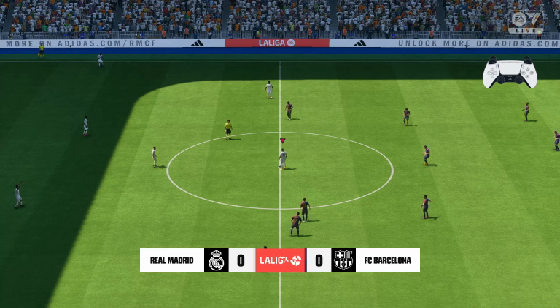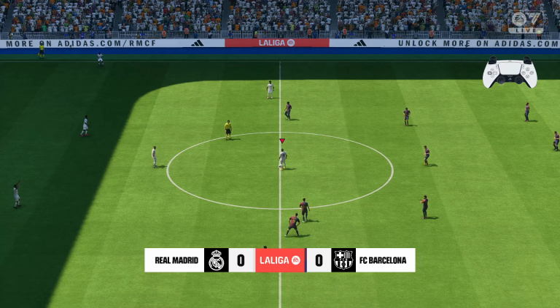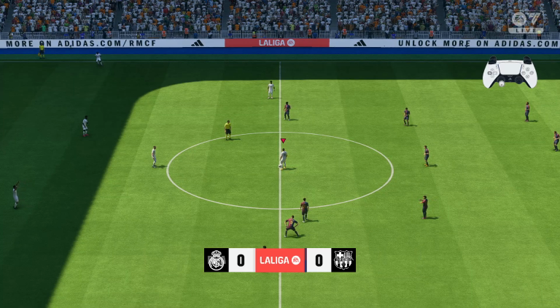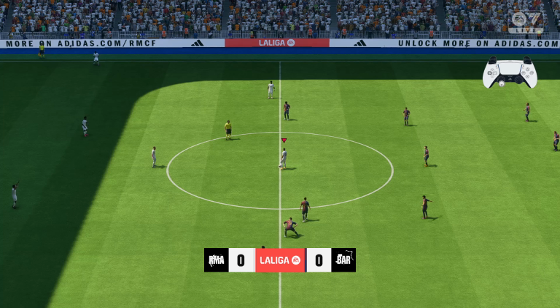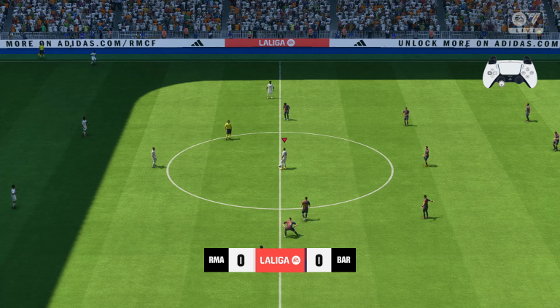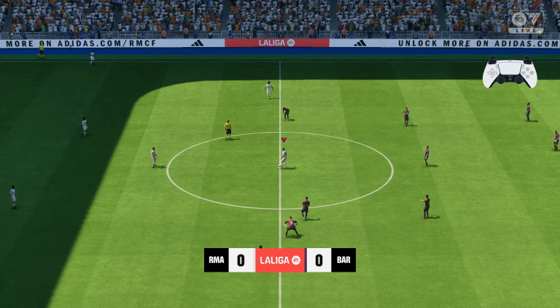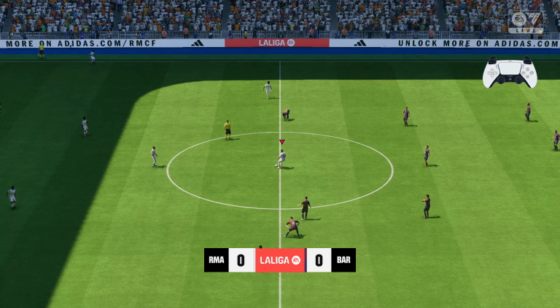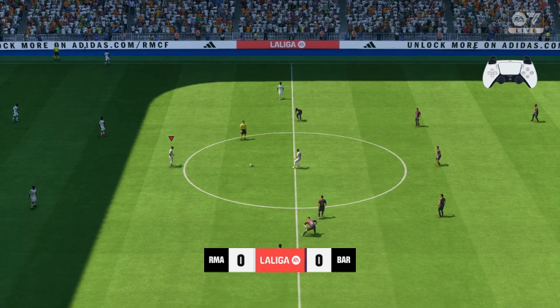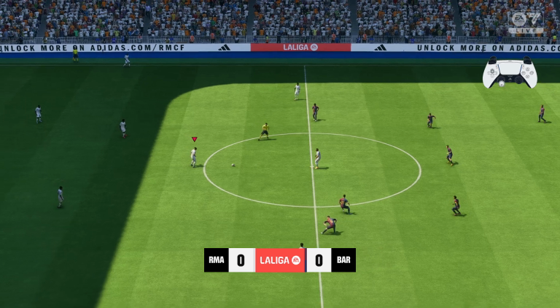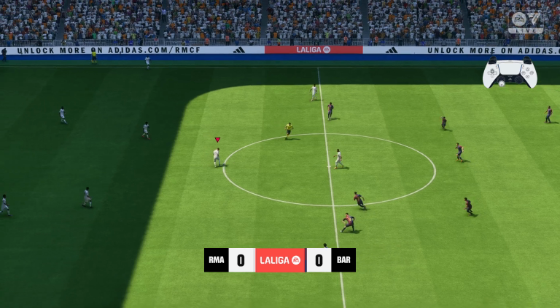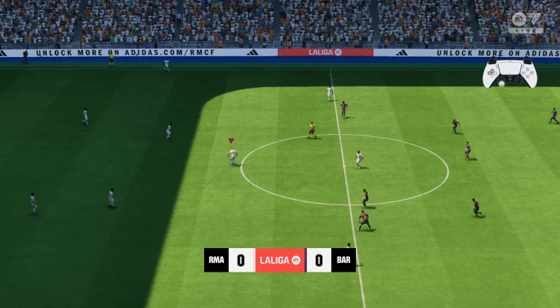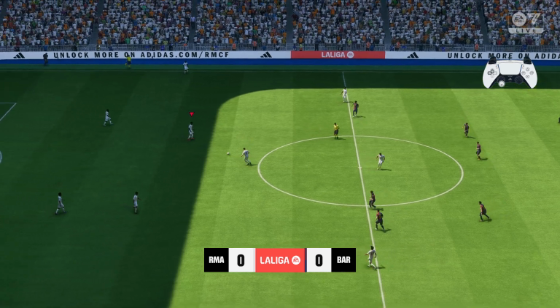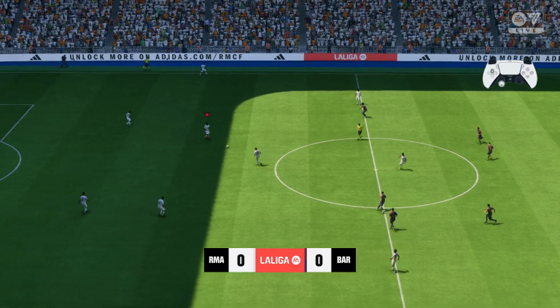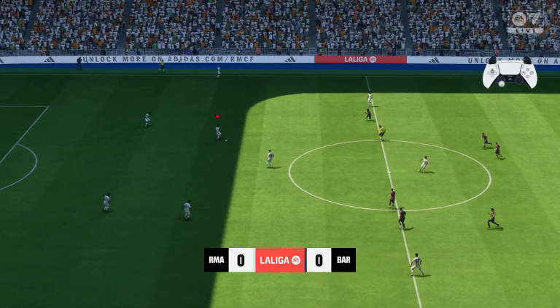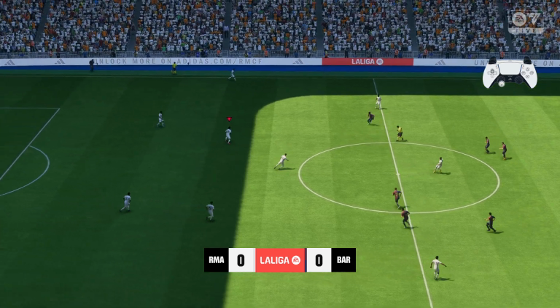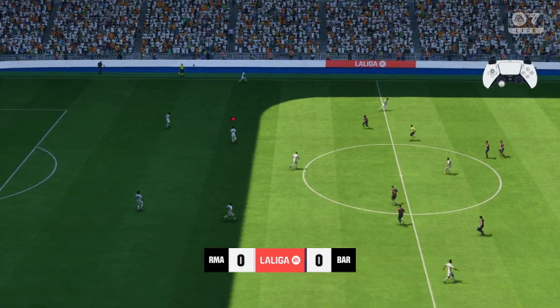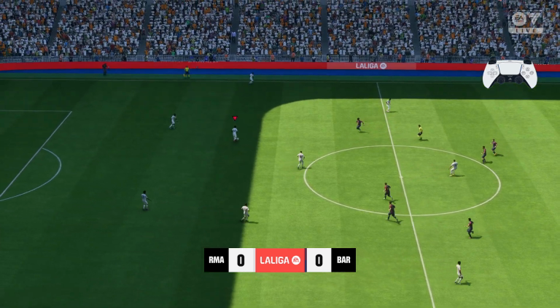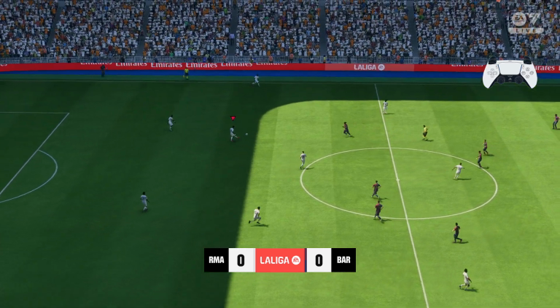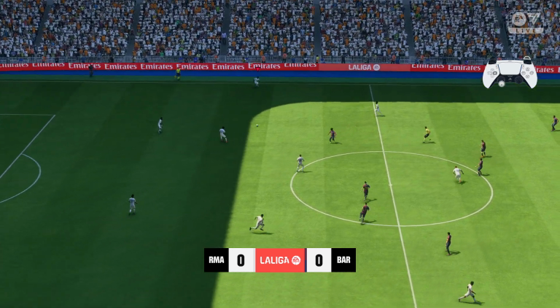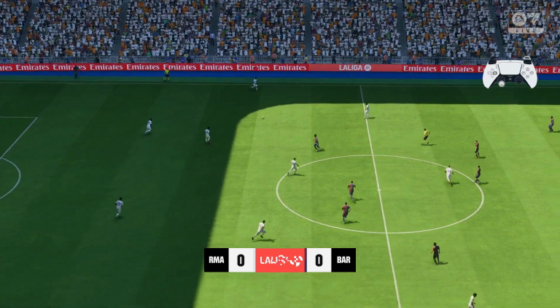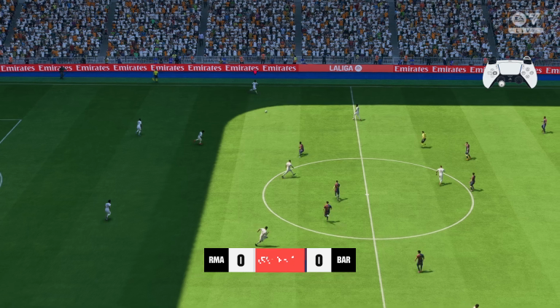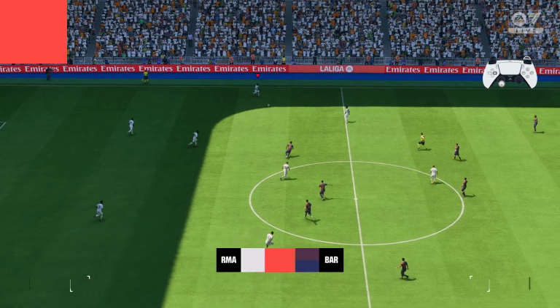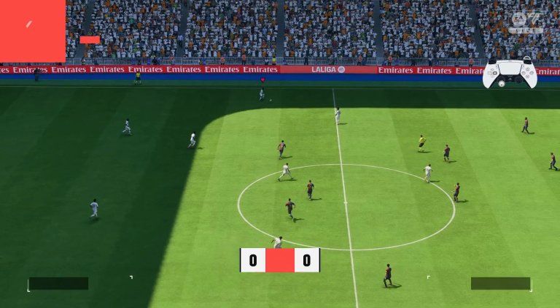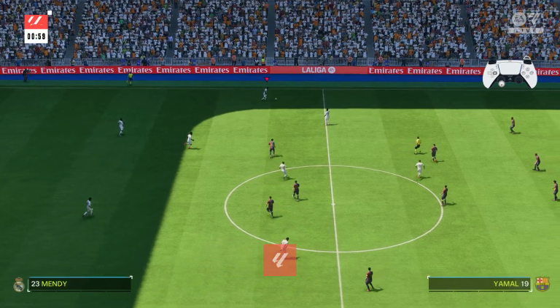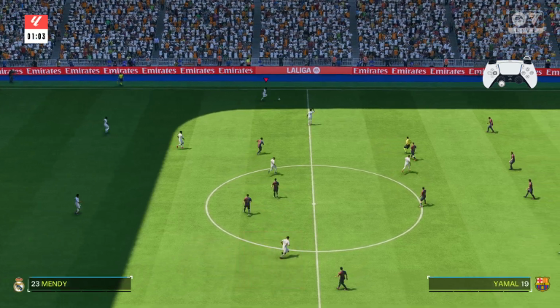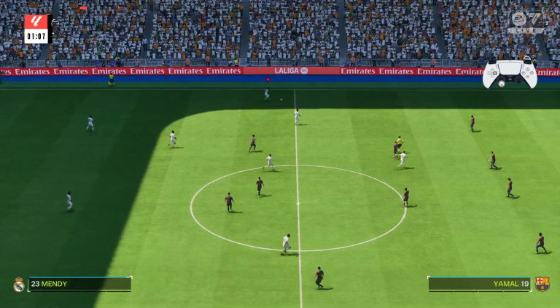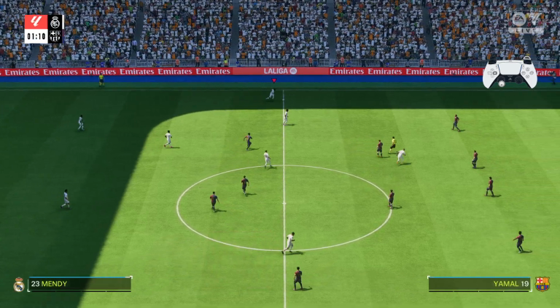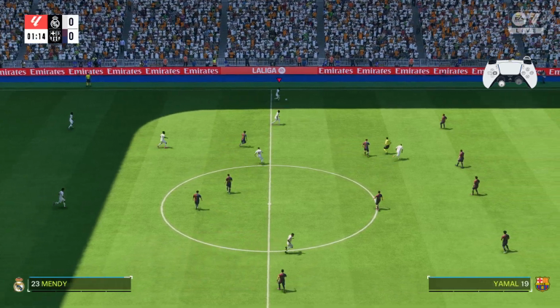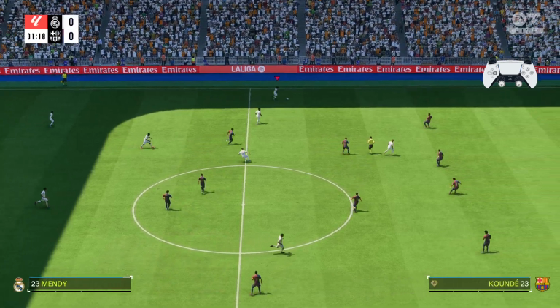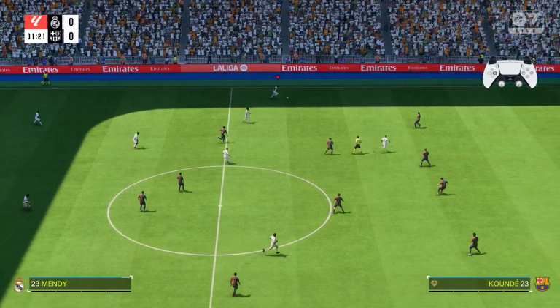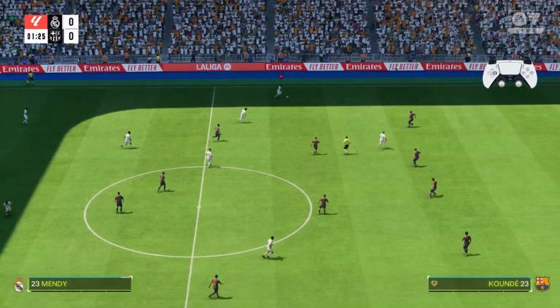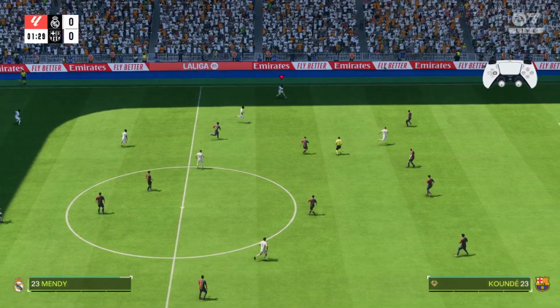Once done, you can now launch a game and test out the controller. Now you can play your game using your PS5 controller. Thanks for watching and I'll see you on the next one.